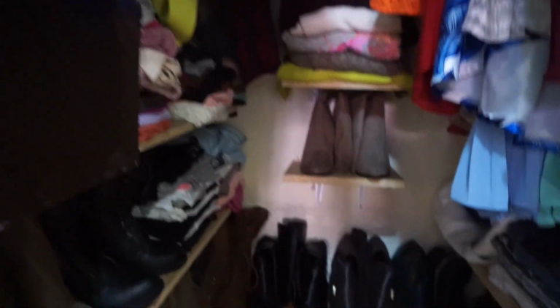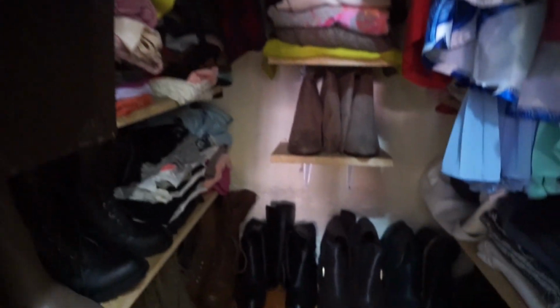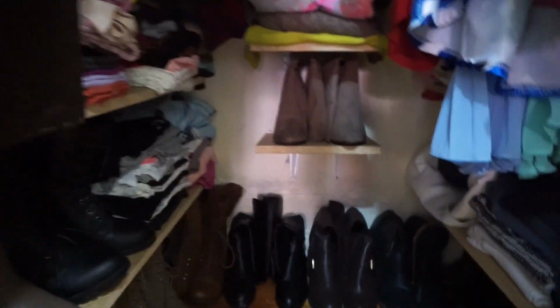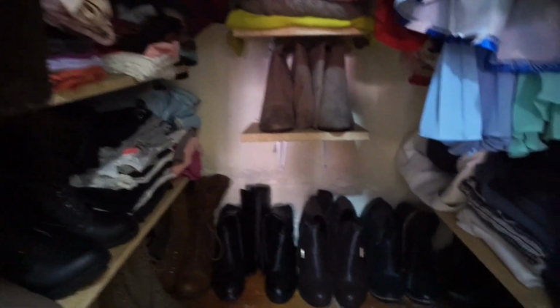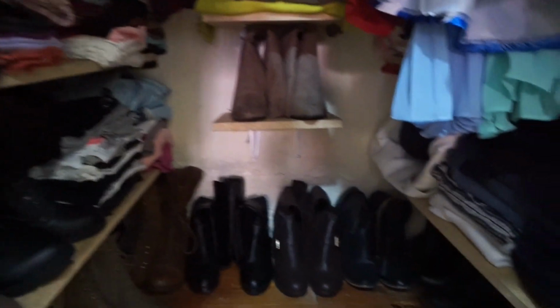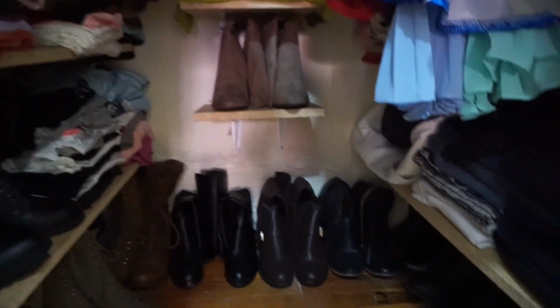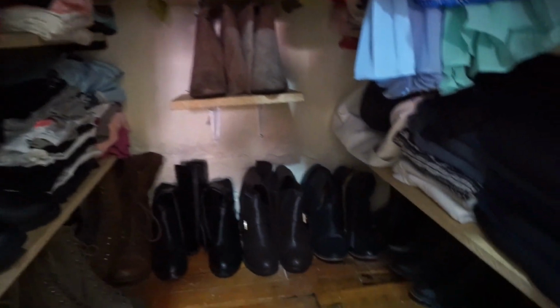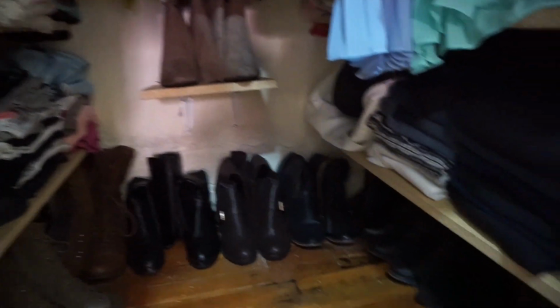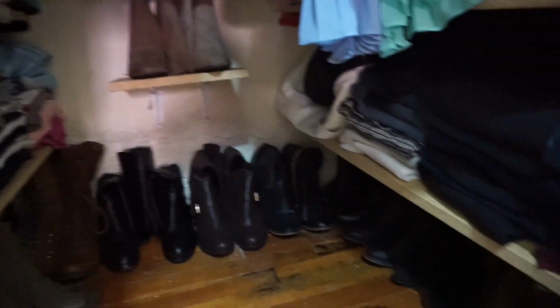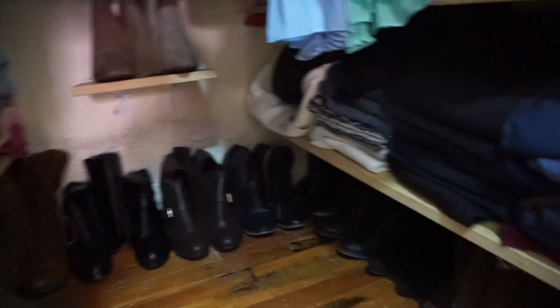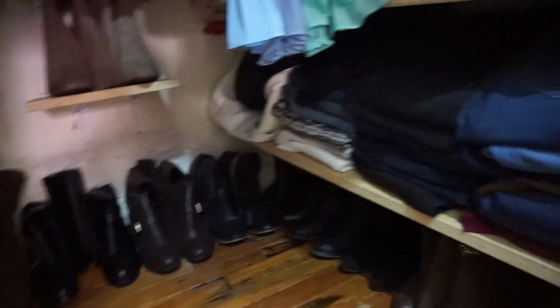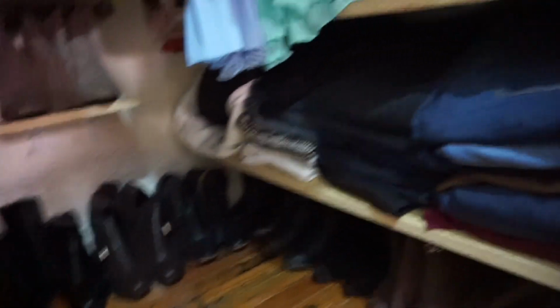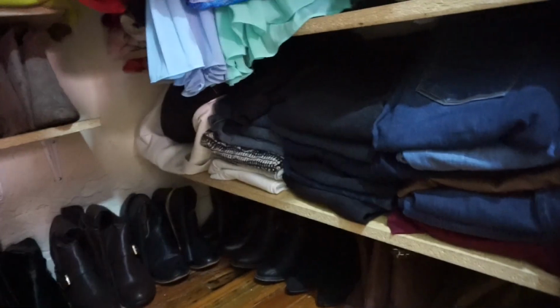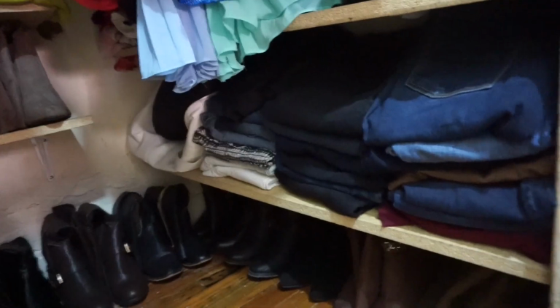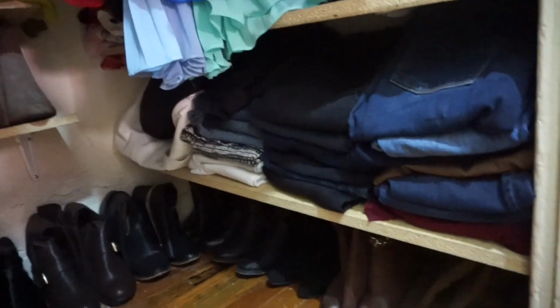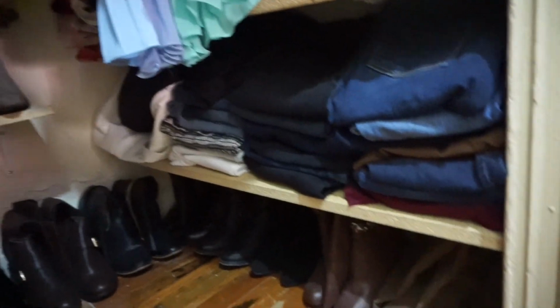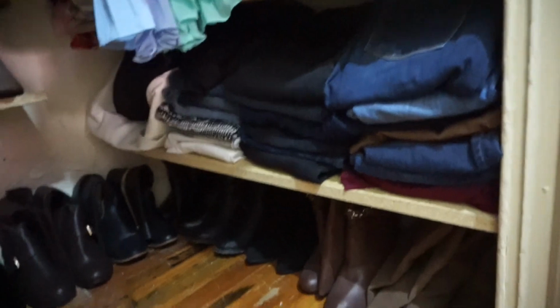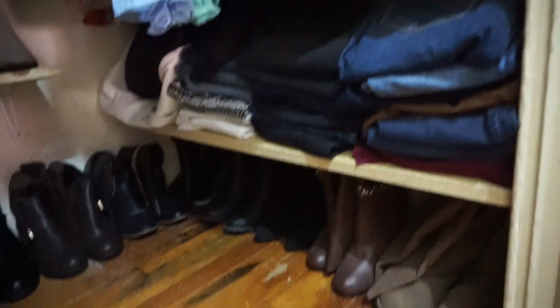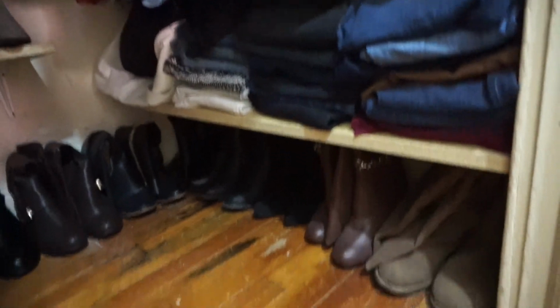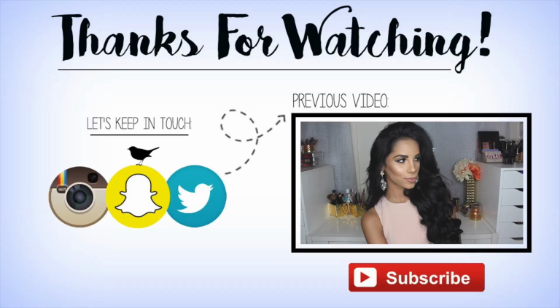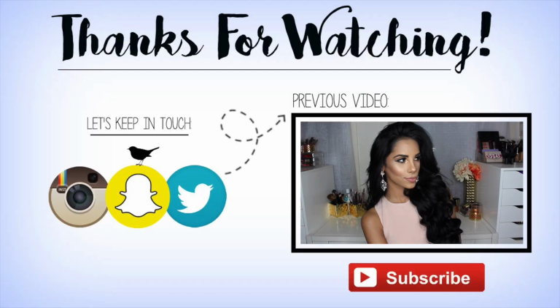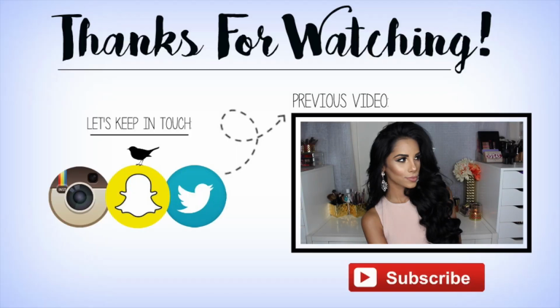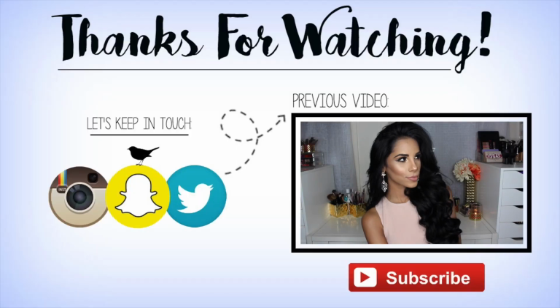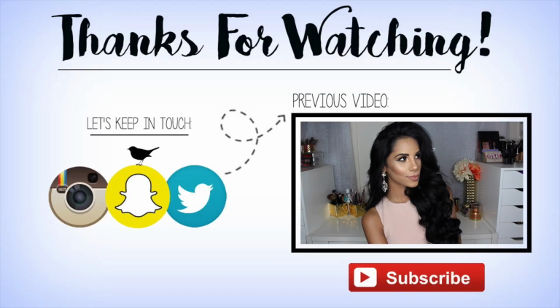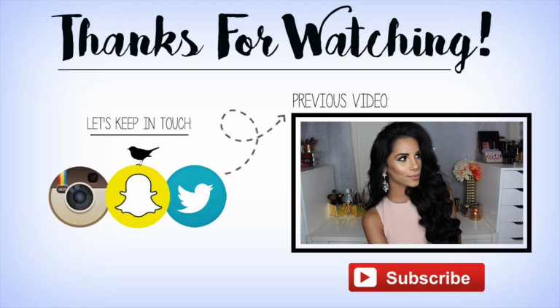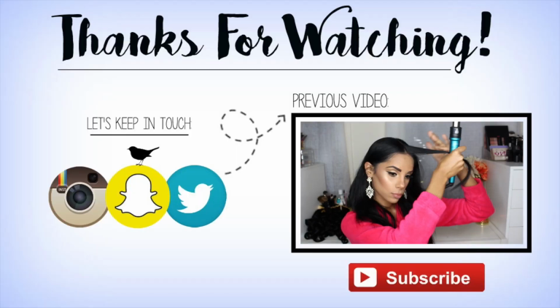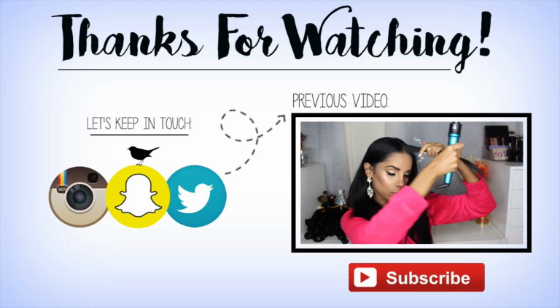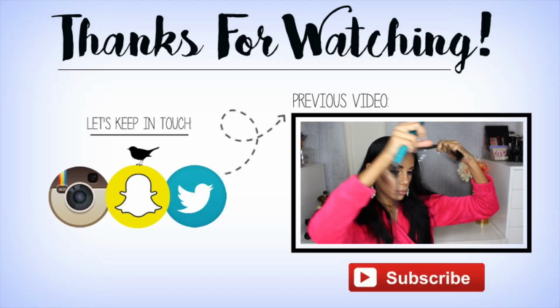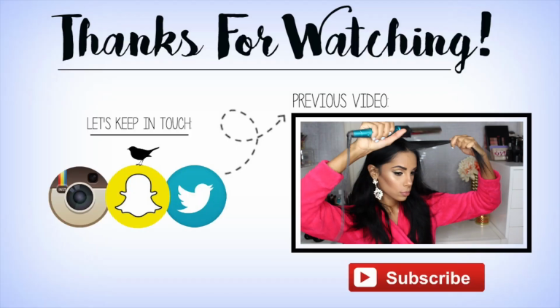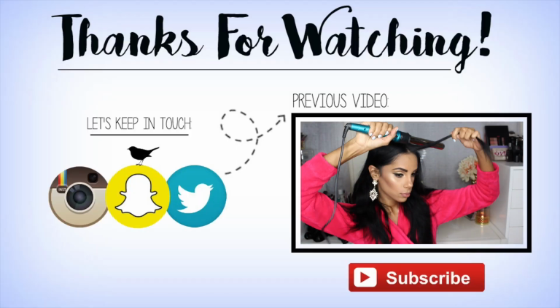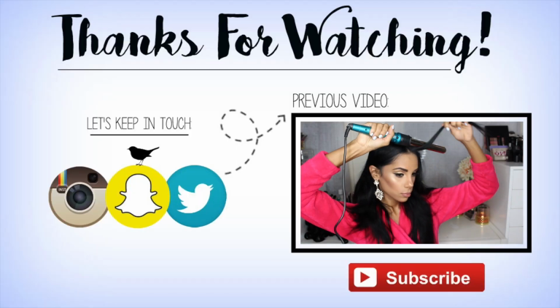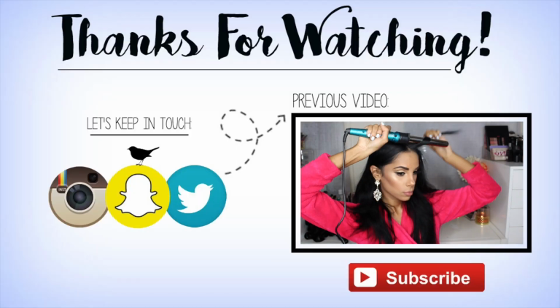I hope you guys enjoyed this video! Let me know in the comments below if it was helpful and if you want to see more. Subscribe if you haven't done so already. See you next time. Bye!